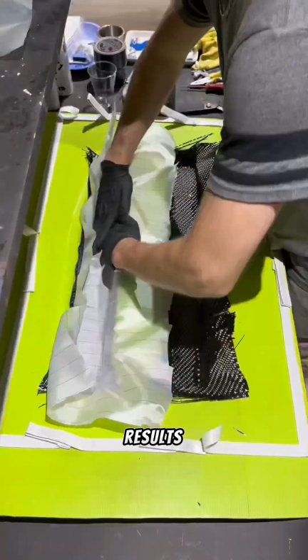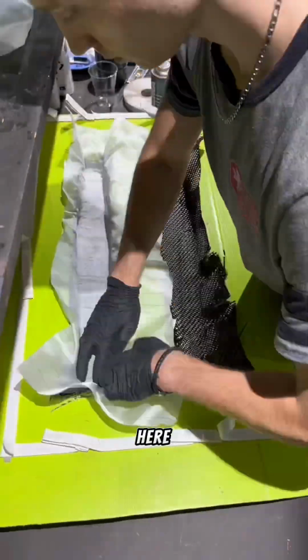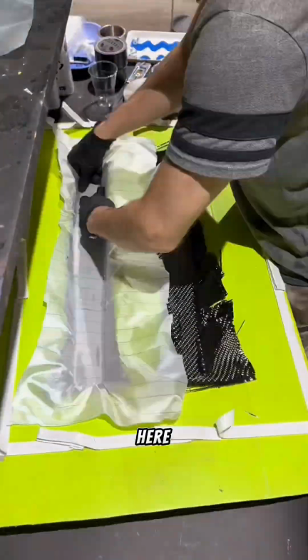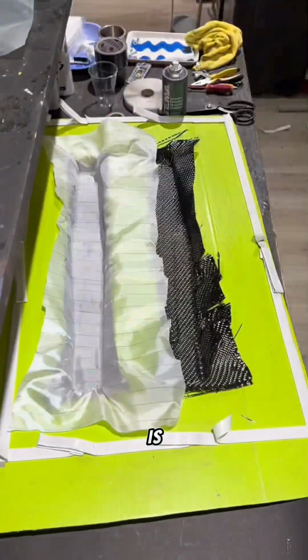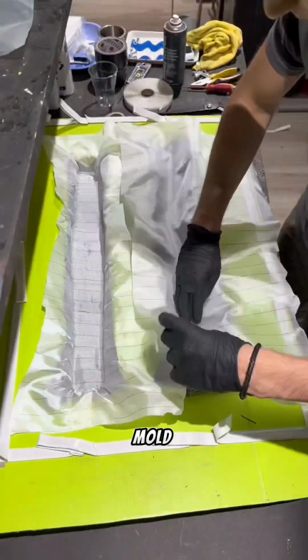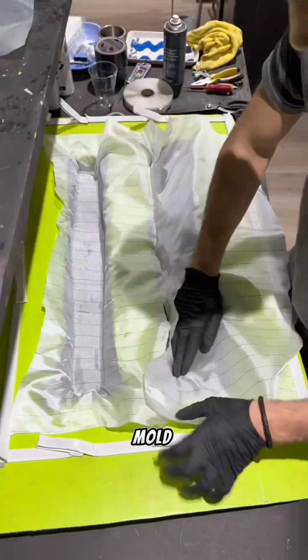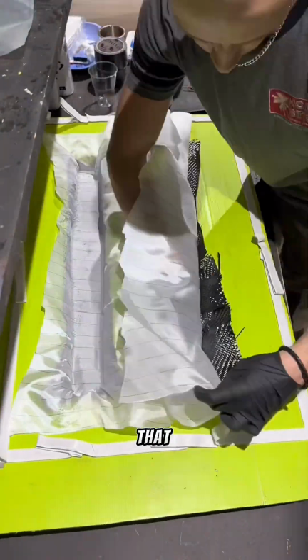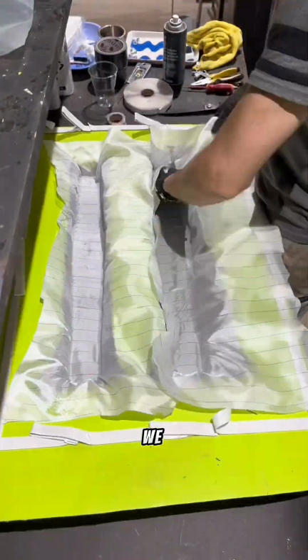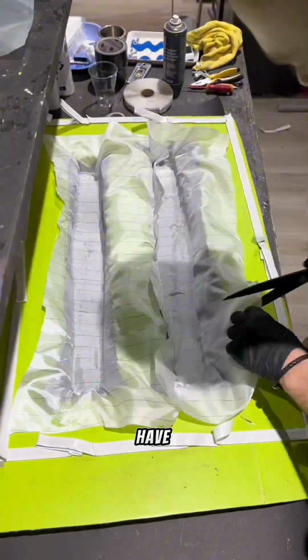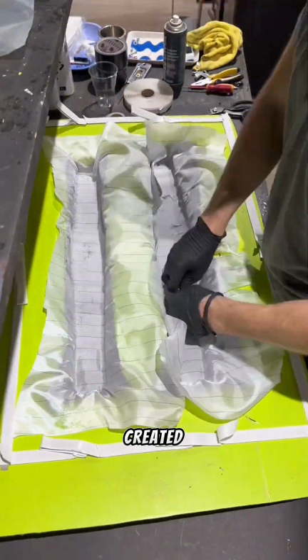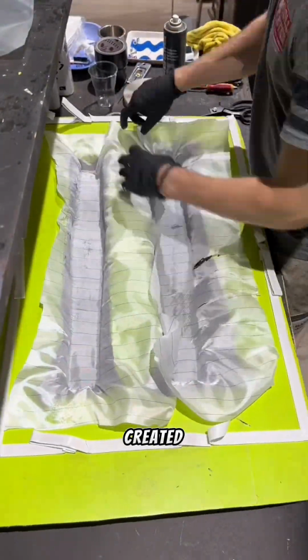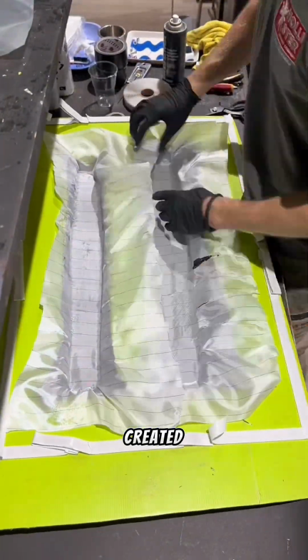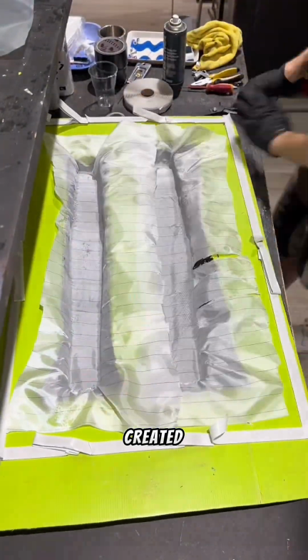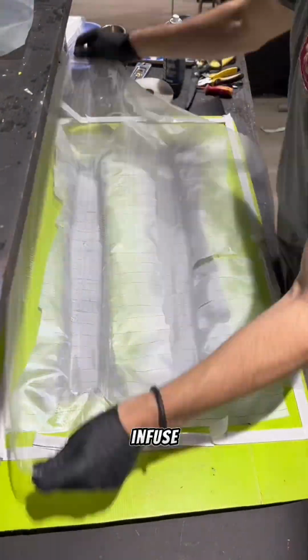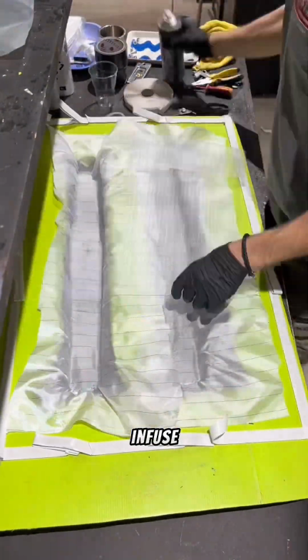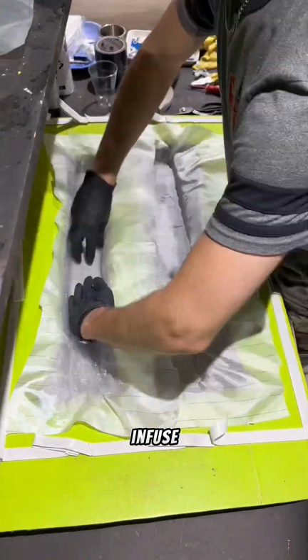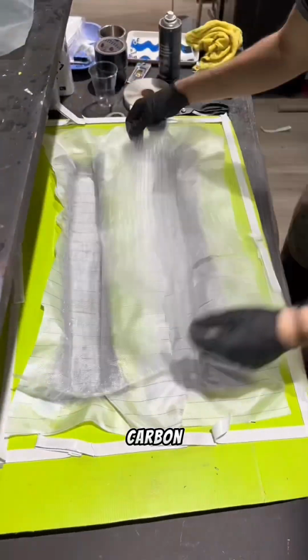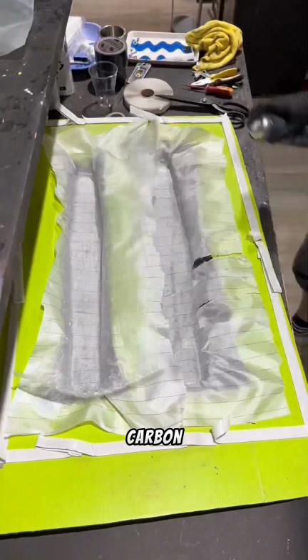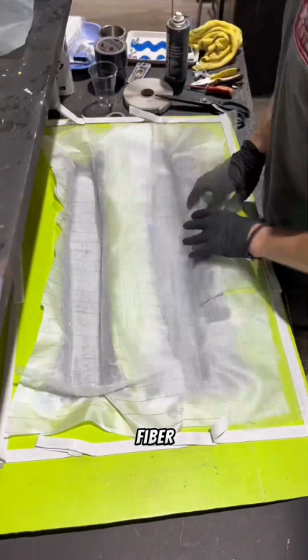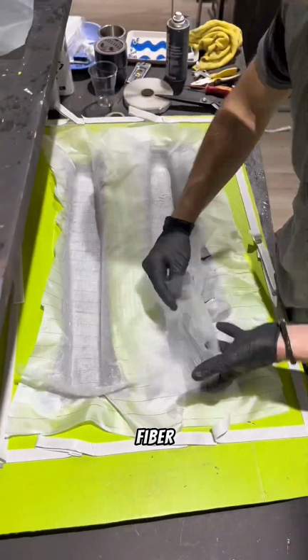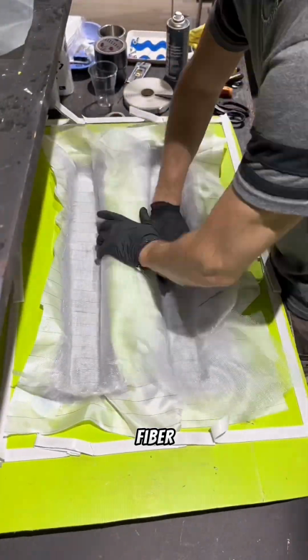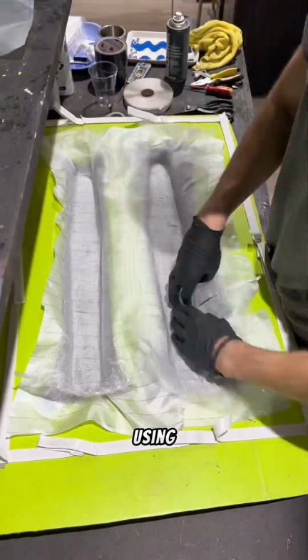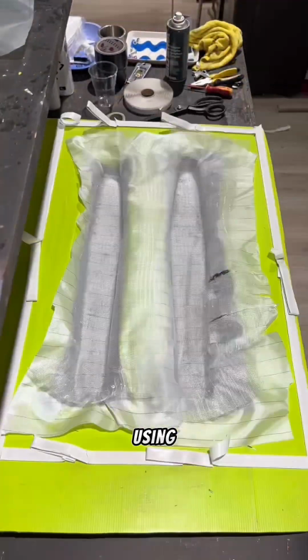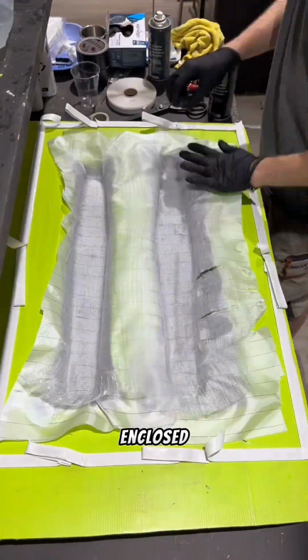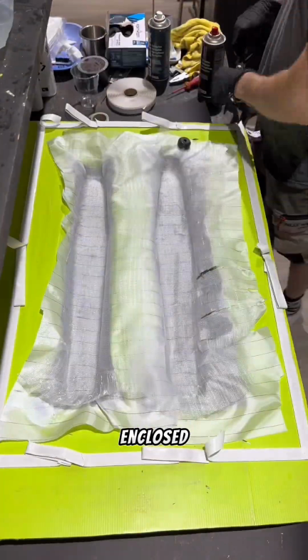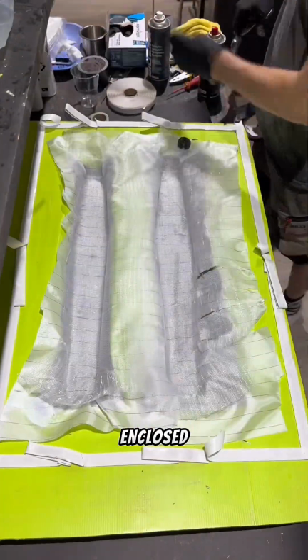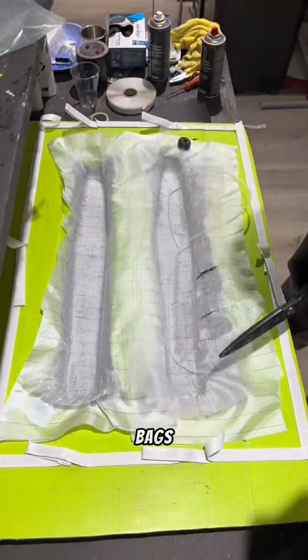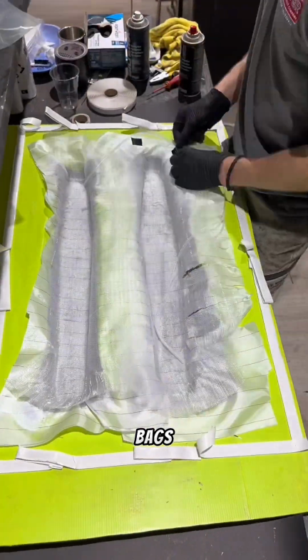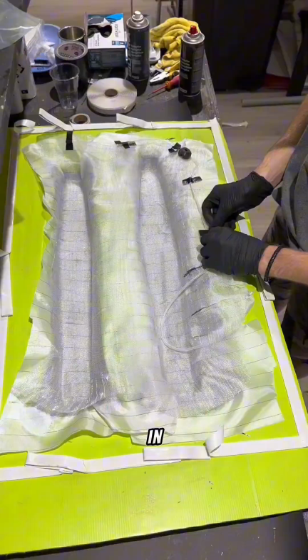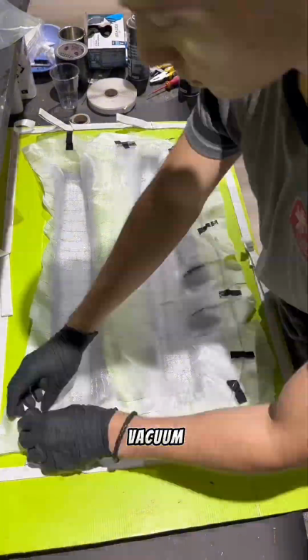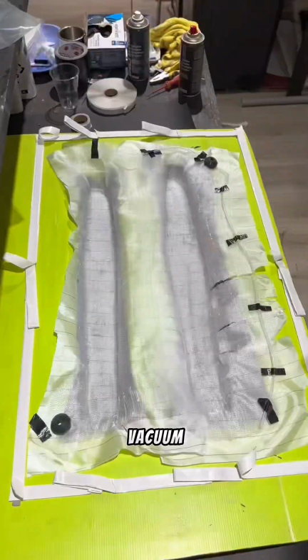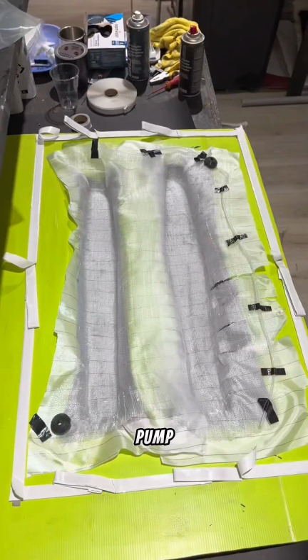Here is a mold that we have created. We infuse carbon fiber using enclosed bags in a vacuum pump.